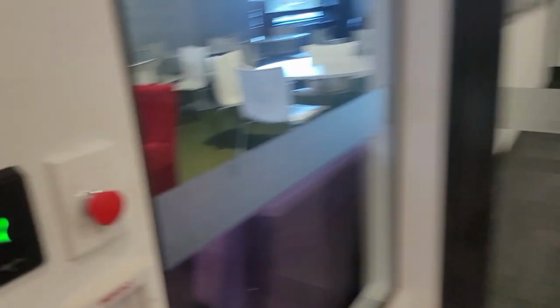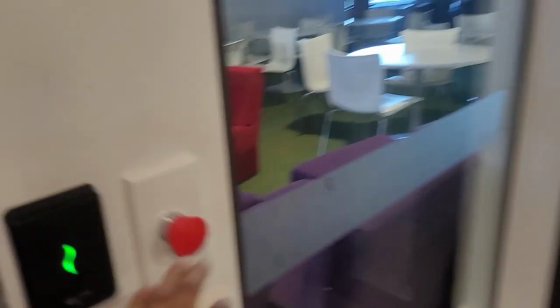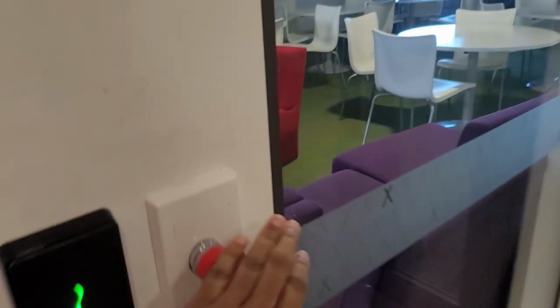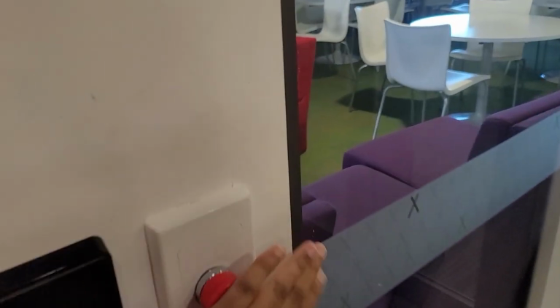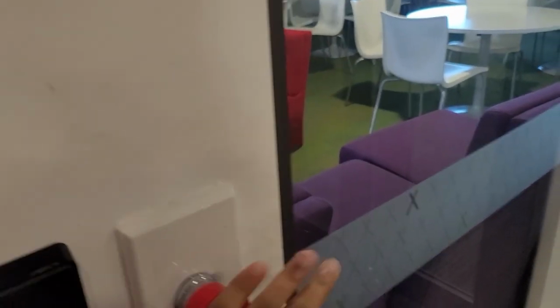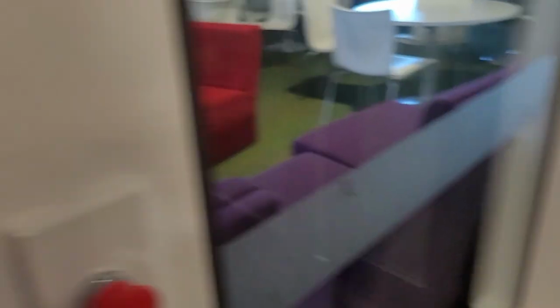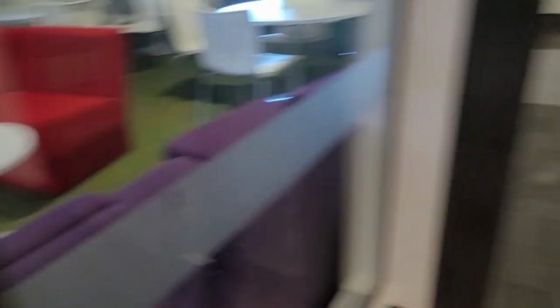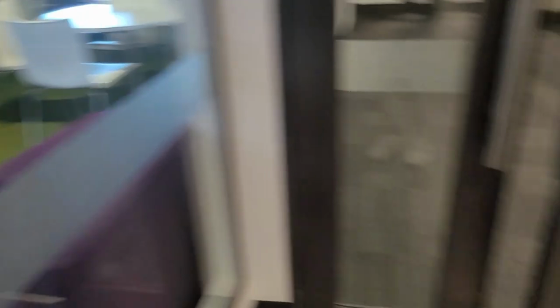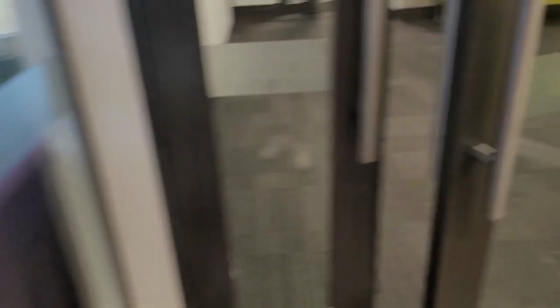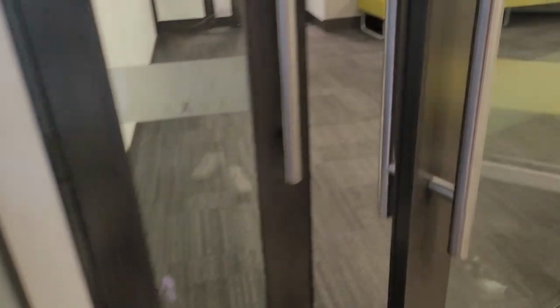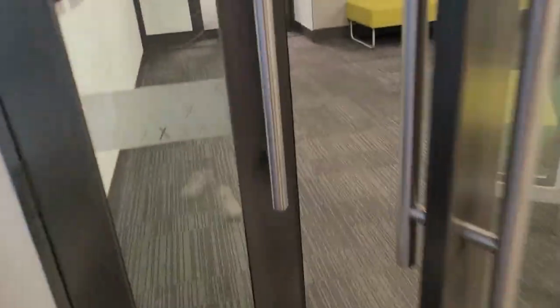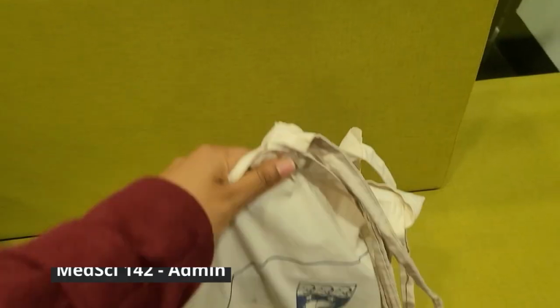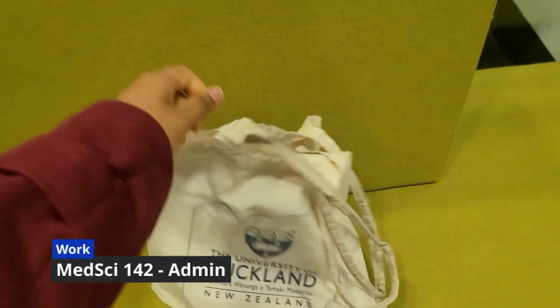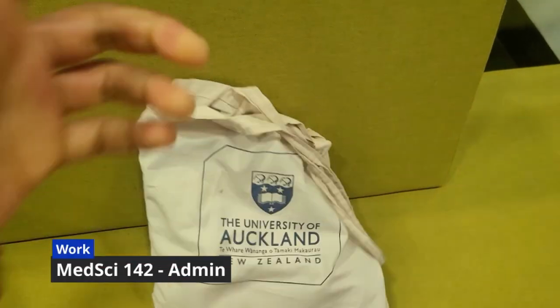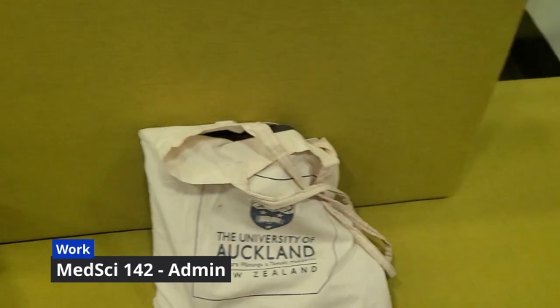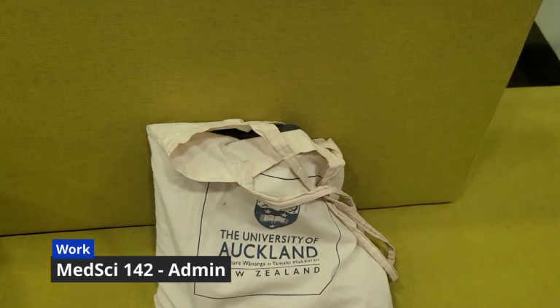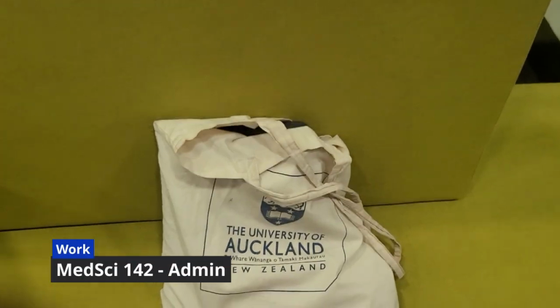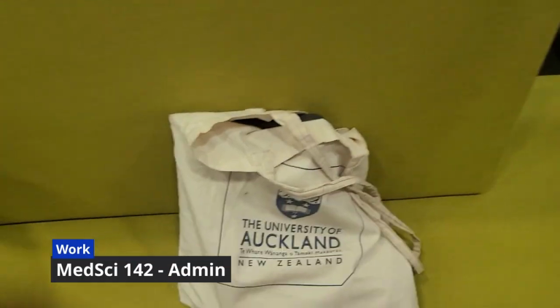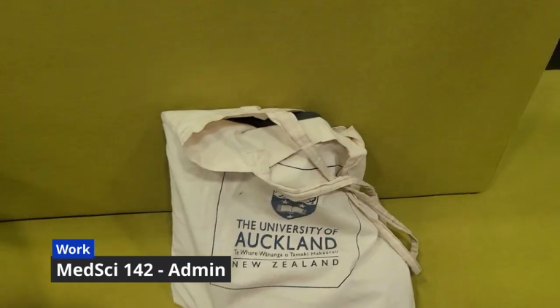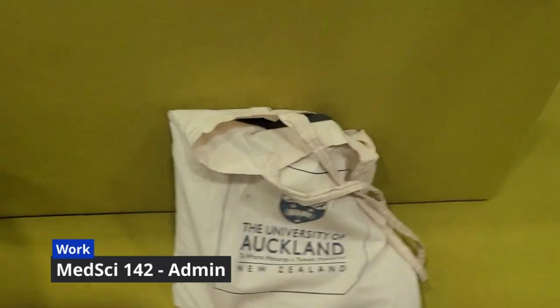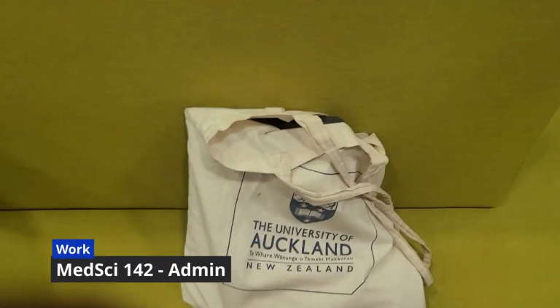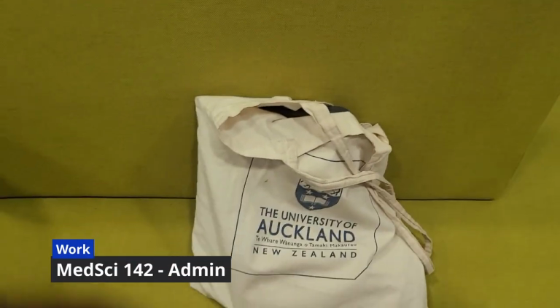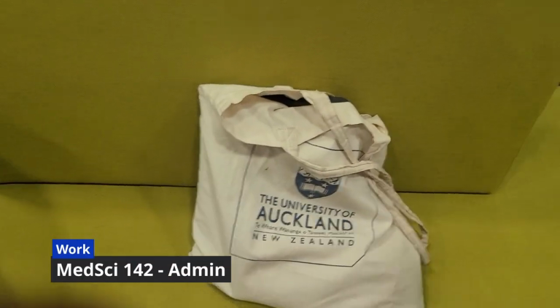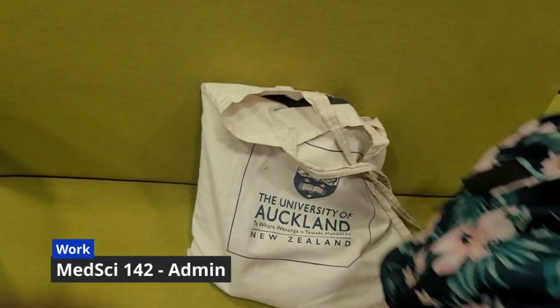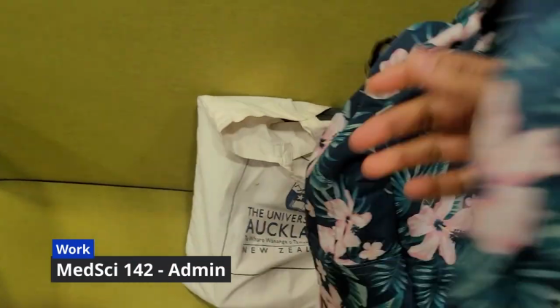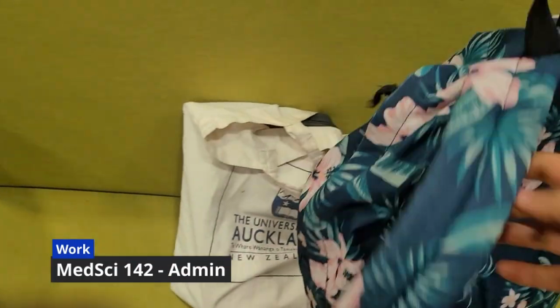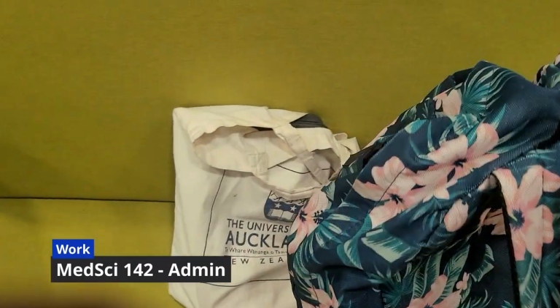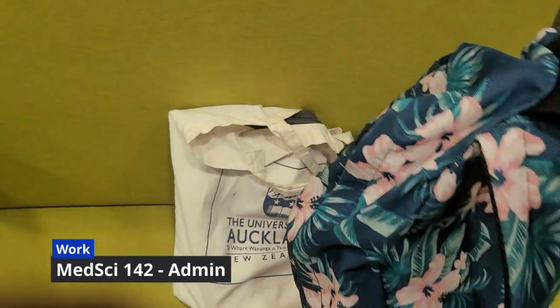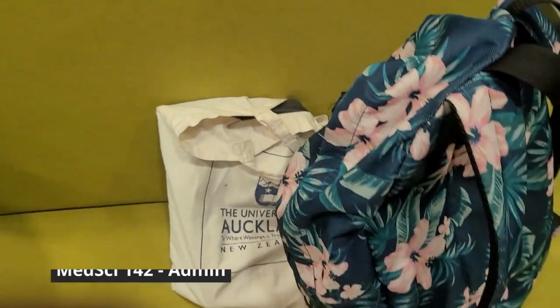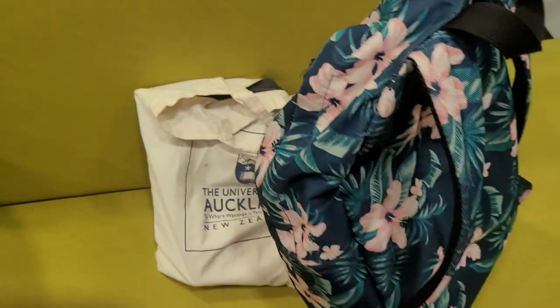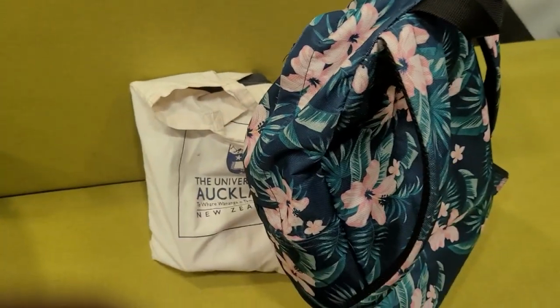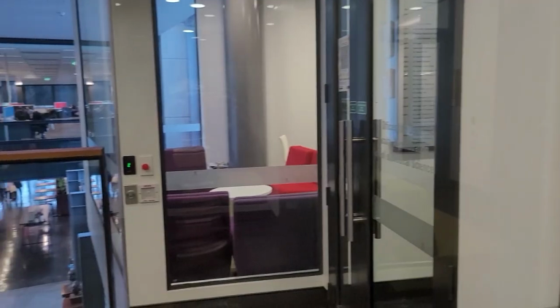After tutoring I had to go do some admin work for MedSci 142, which I signed up to do as a TA.